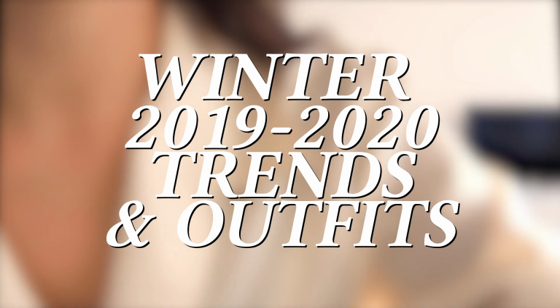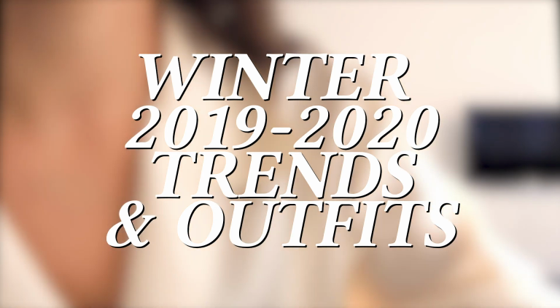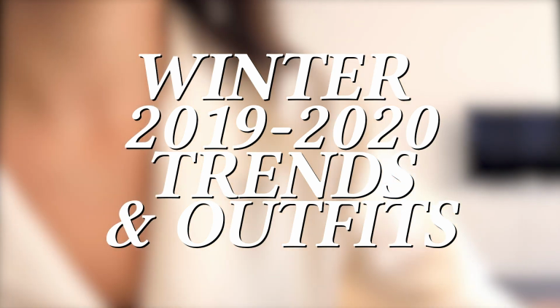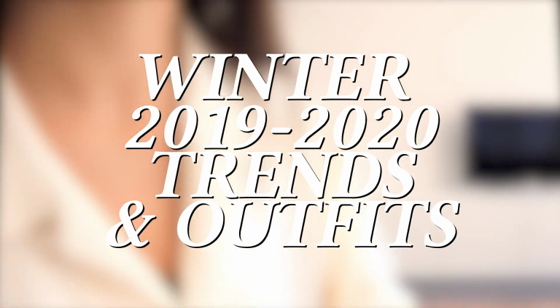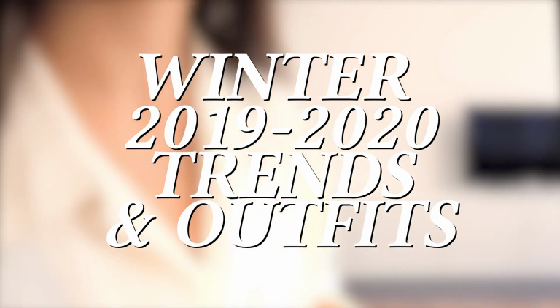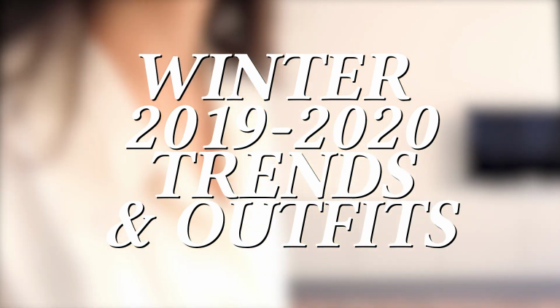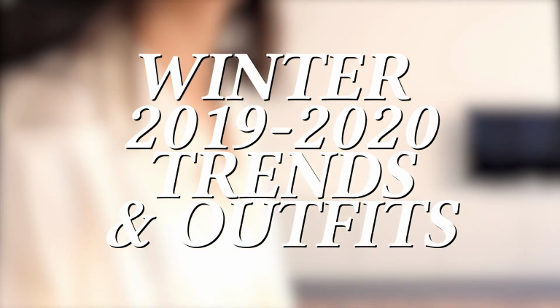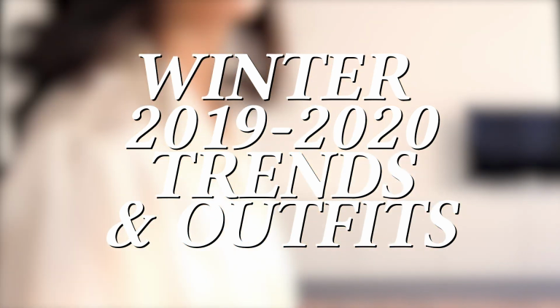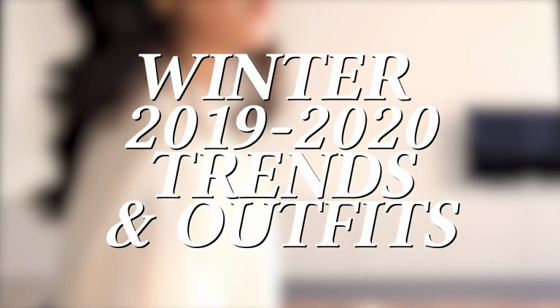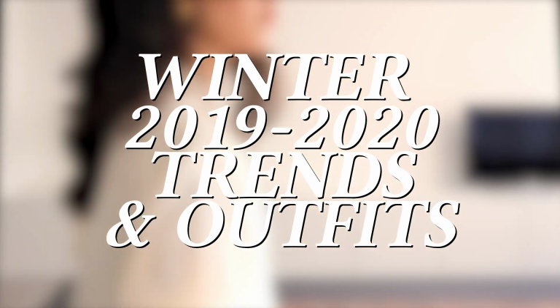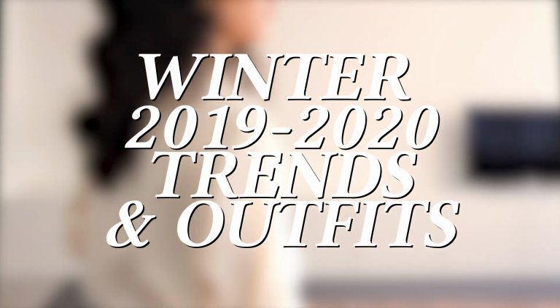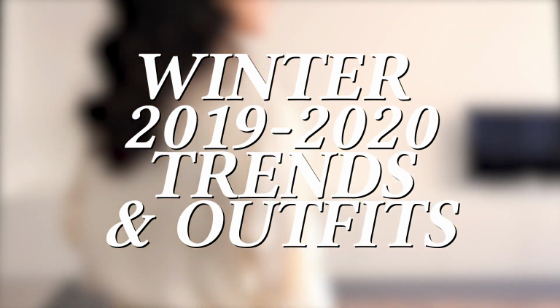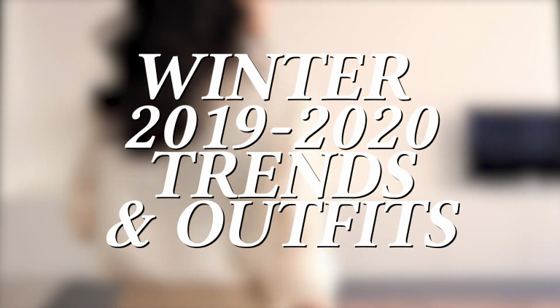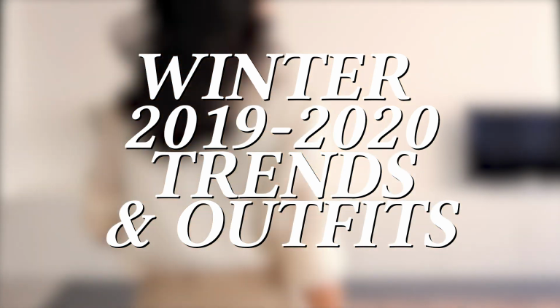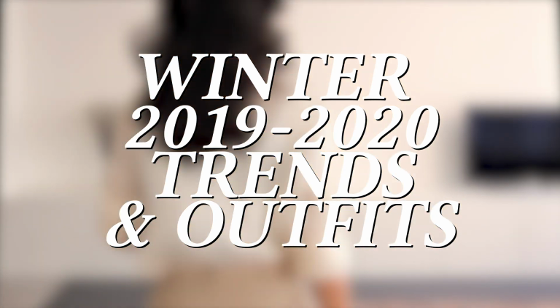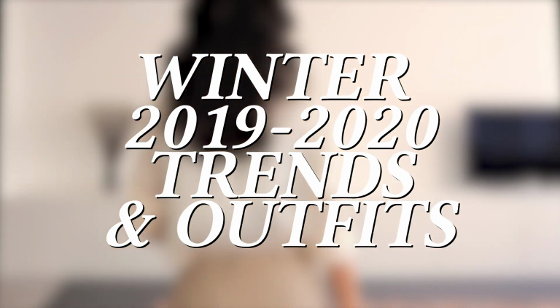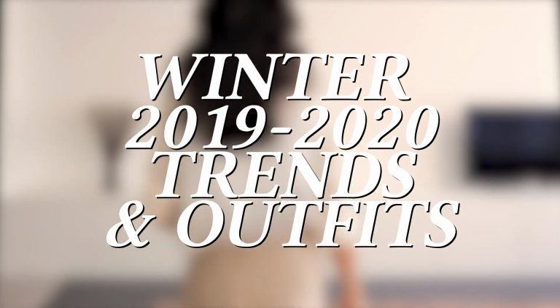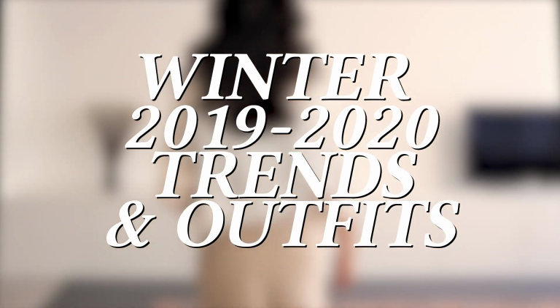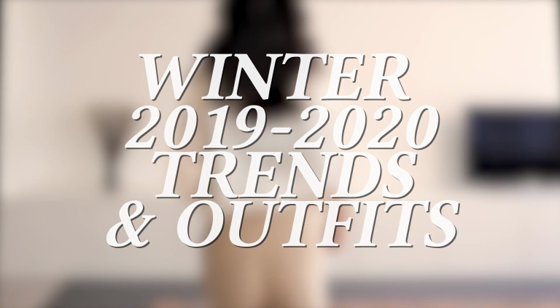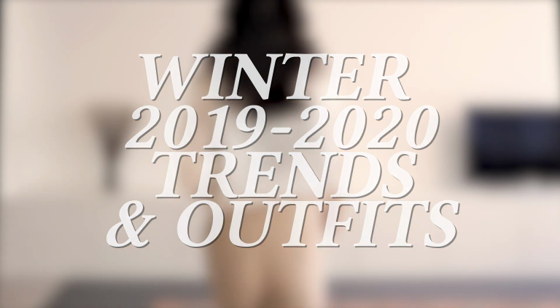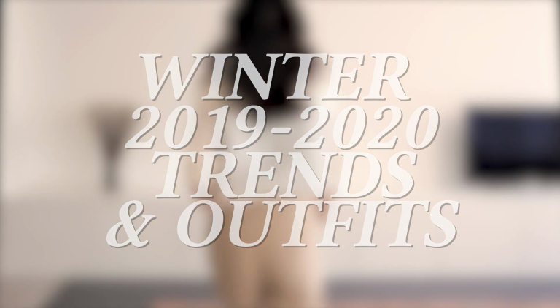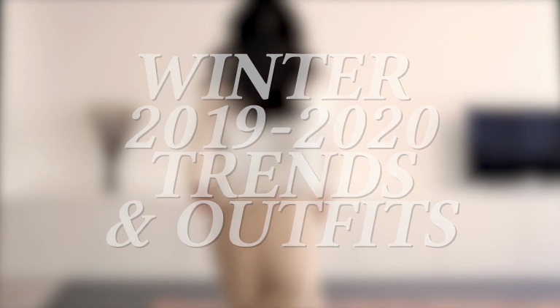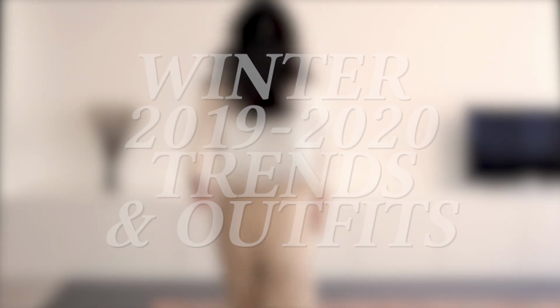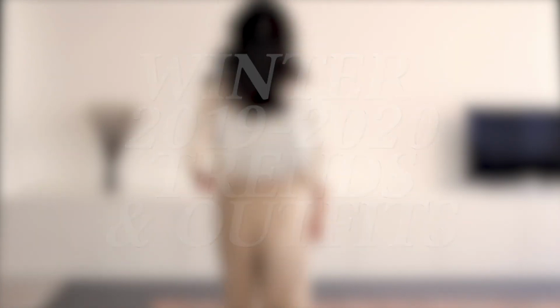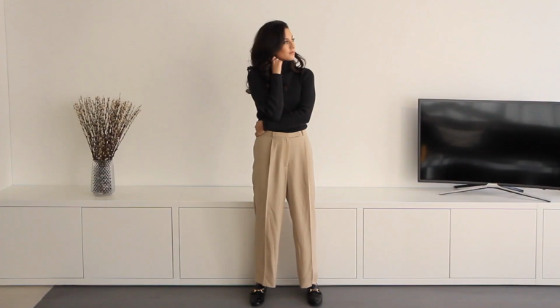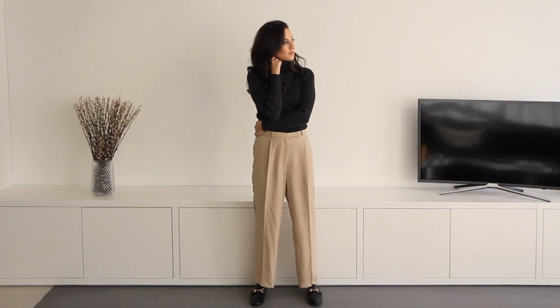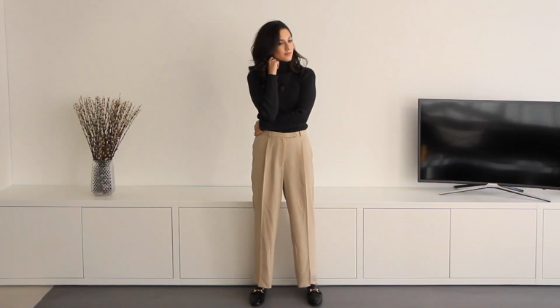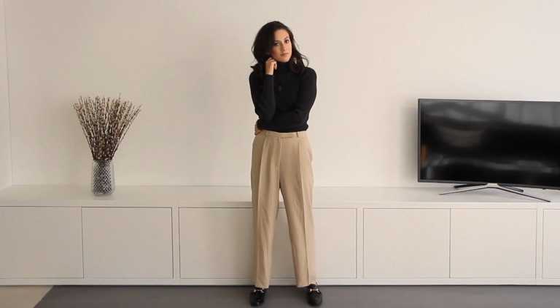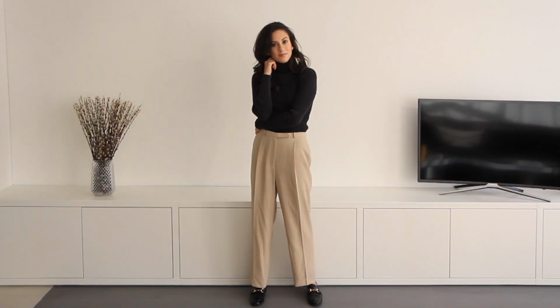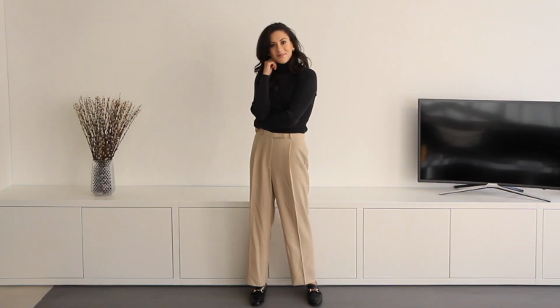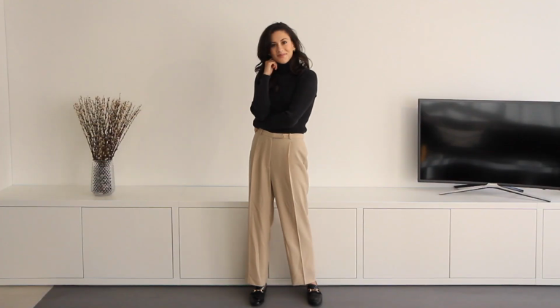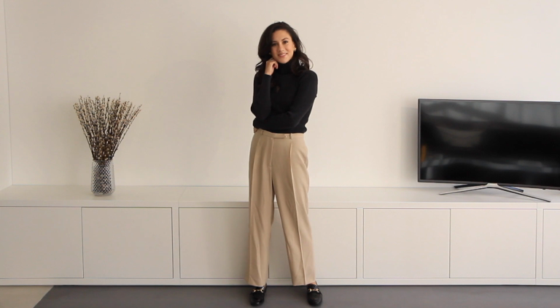Hey, it's Rhiann and today I'm going to be showing you my favorite winter trends and some outfits incorporating them.